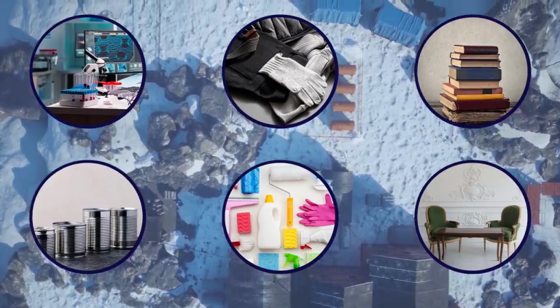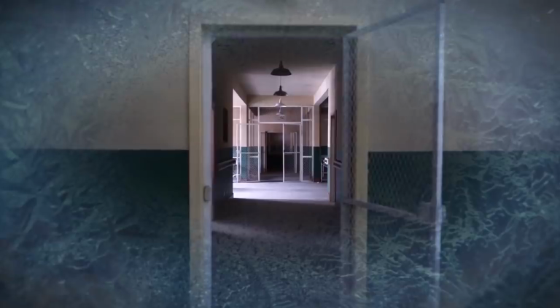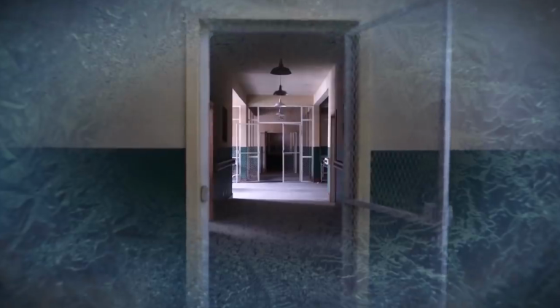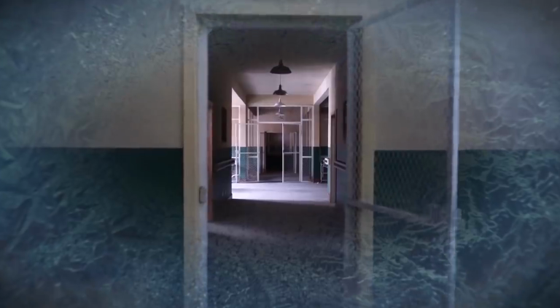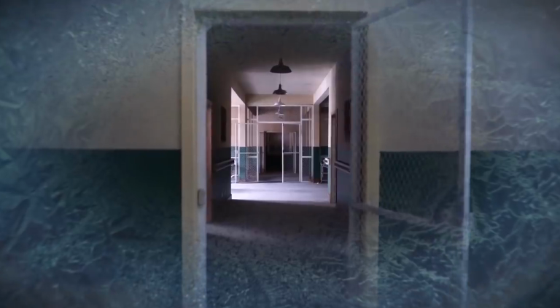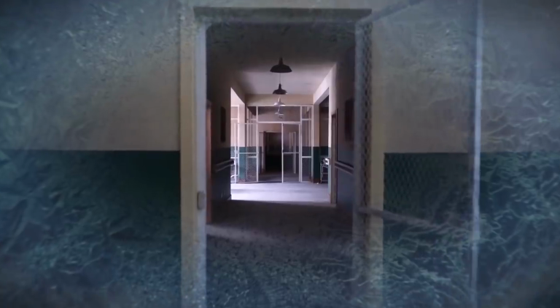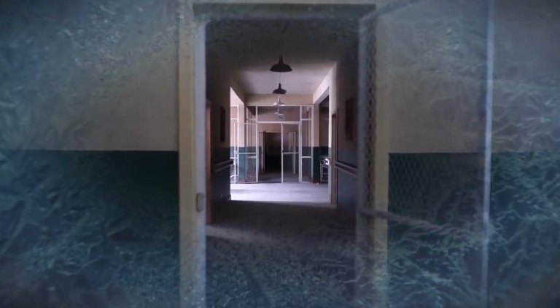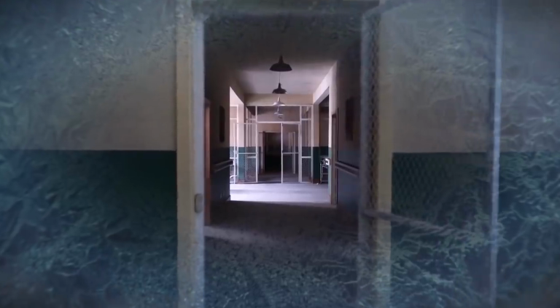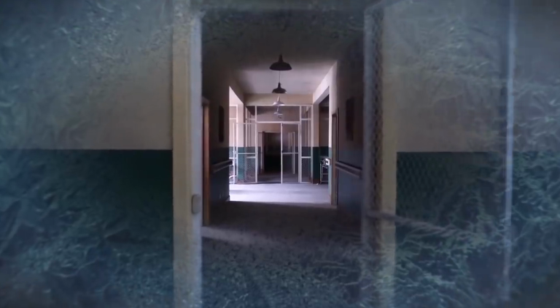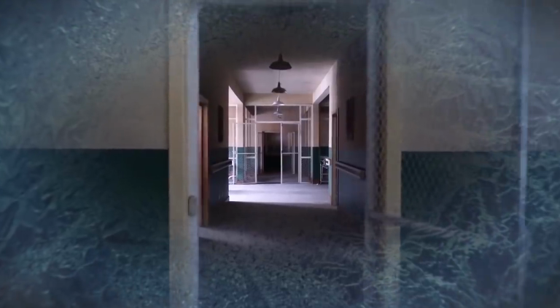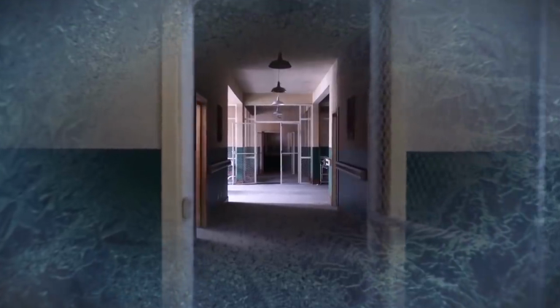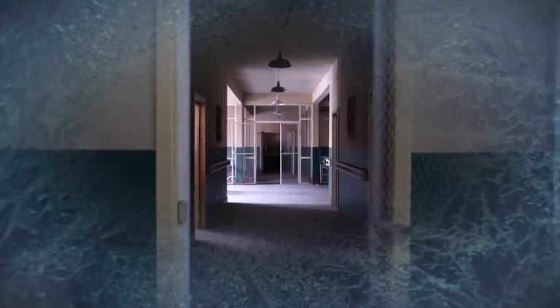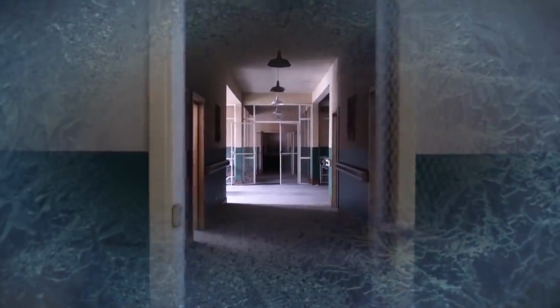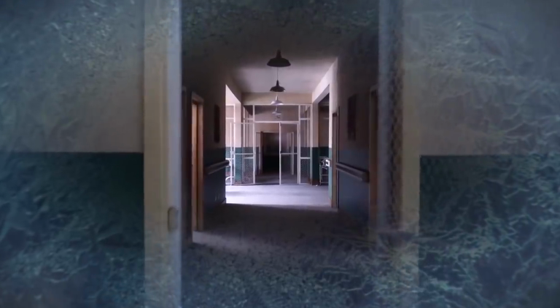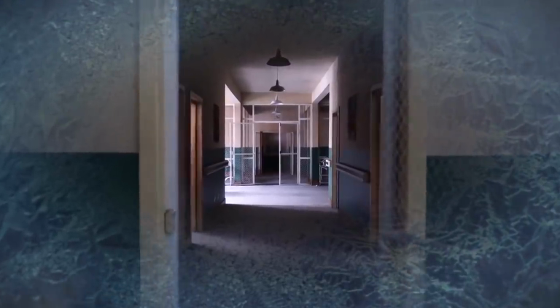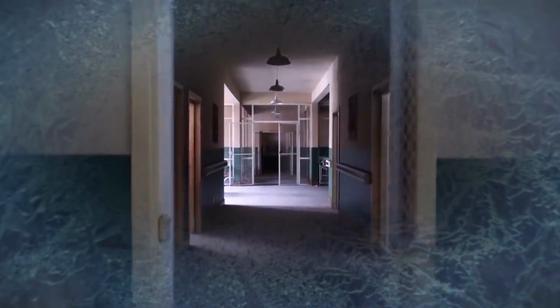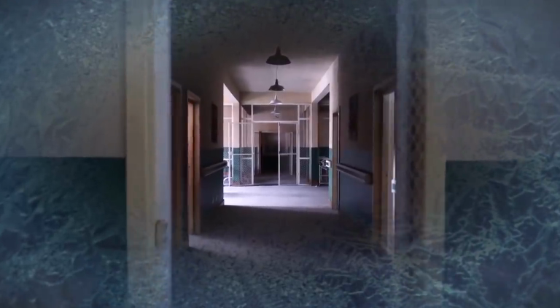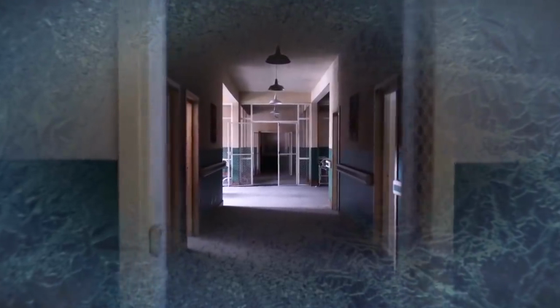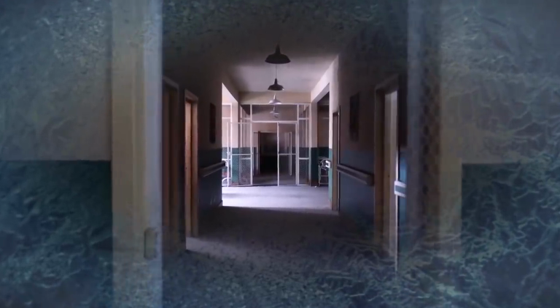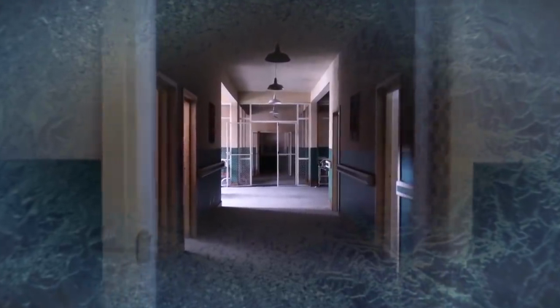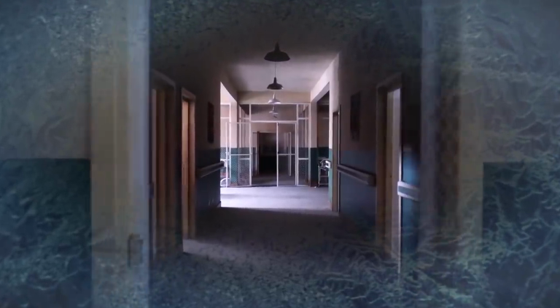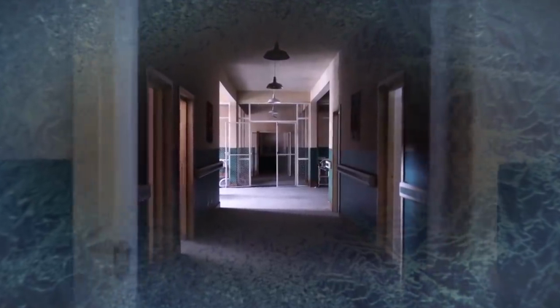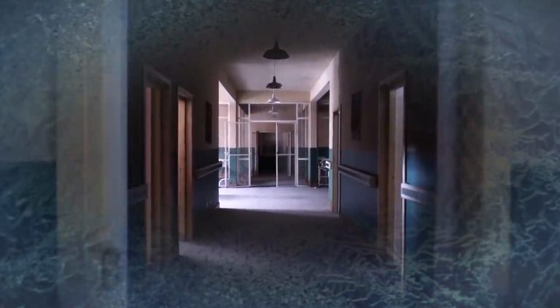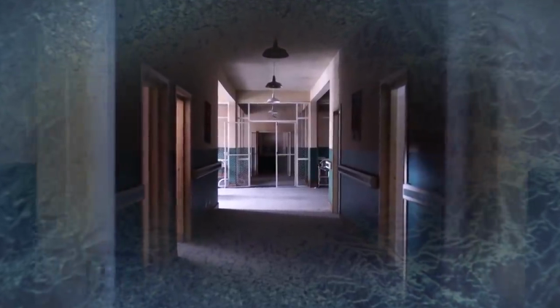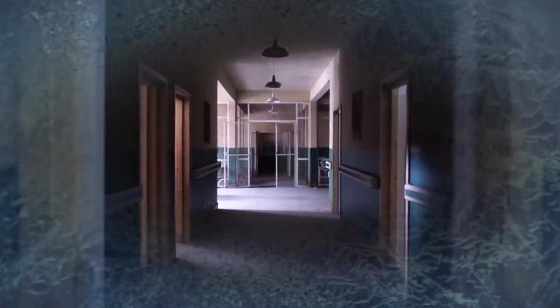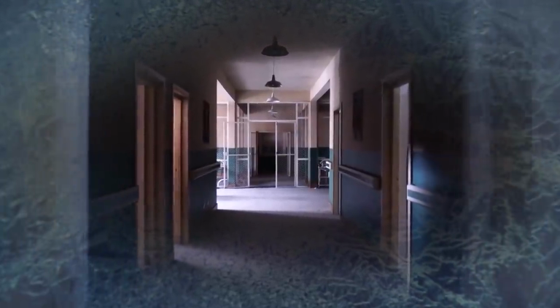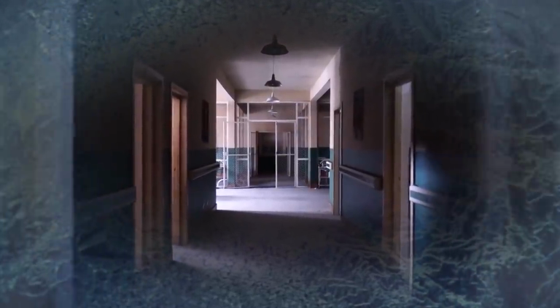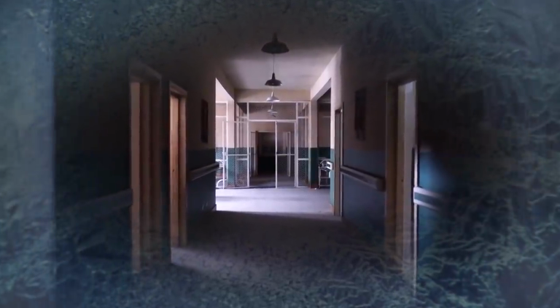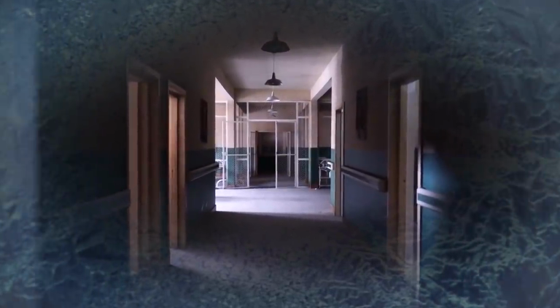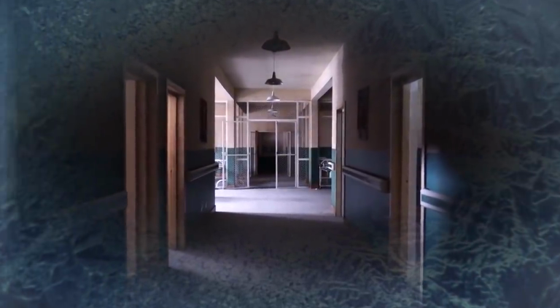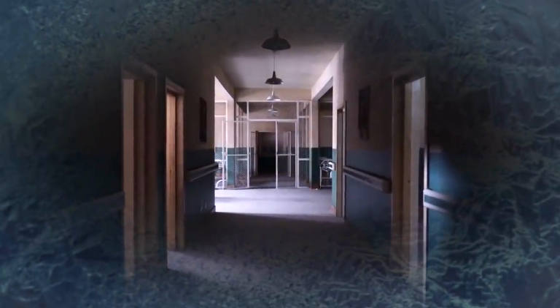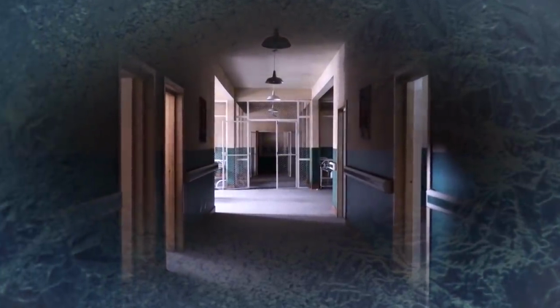The doors are left unlocked, and anyone who manages to reach the snow-covered island is free to go inside and look around.